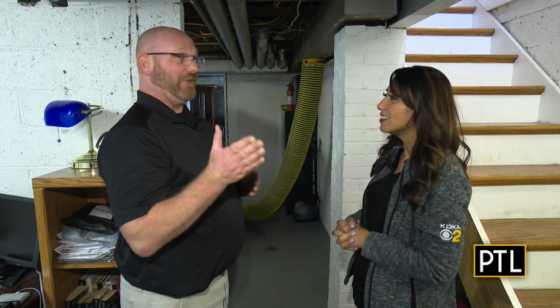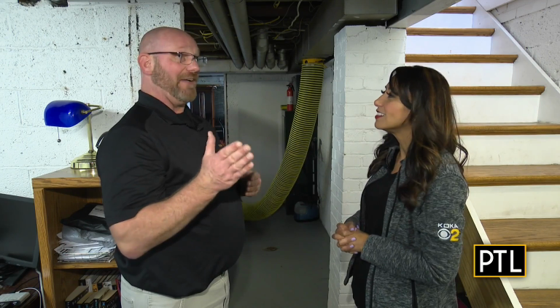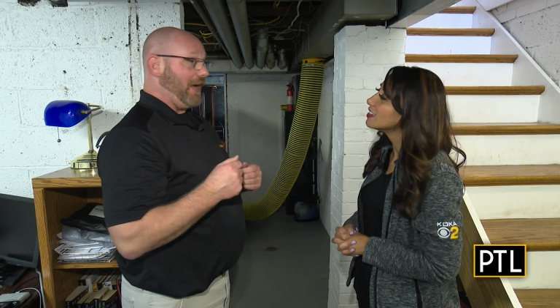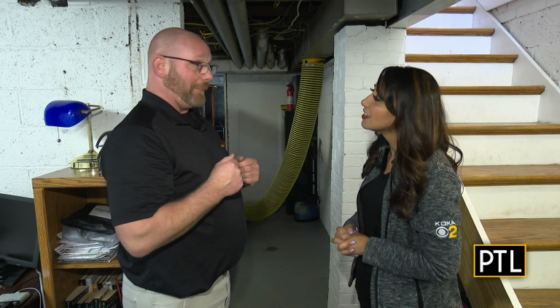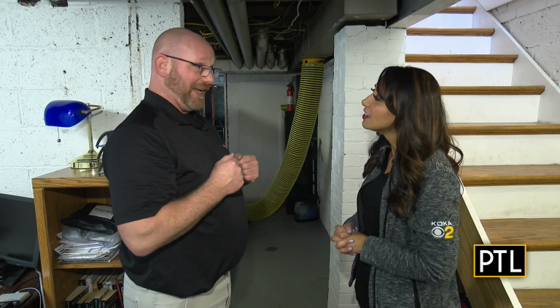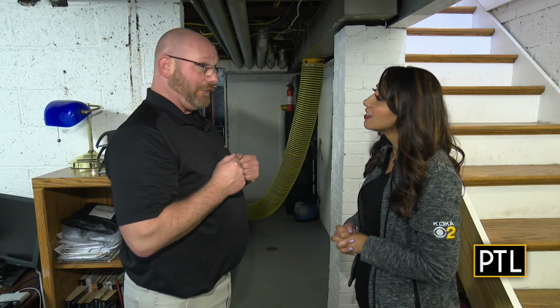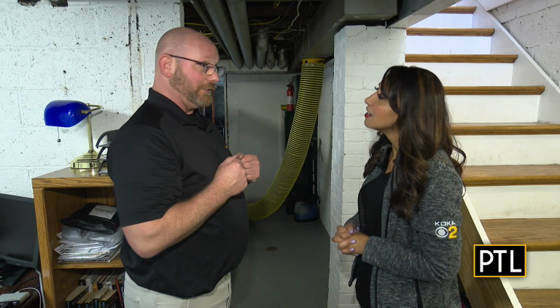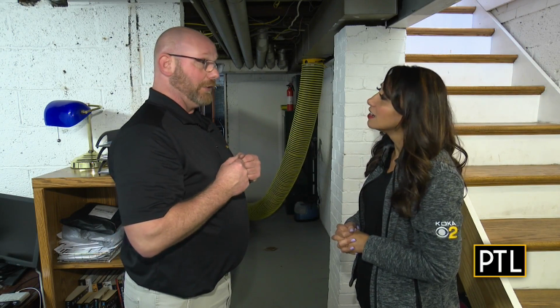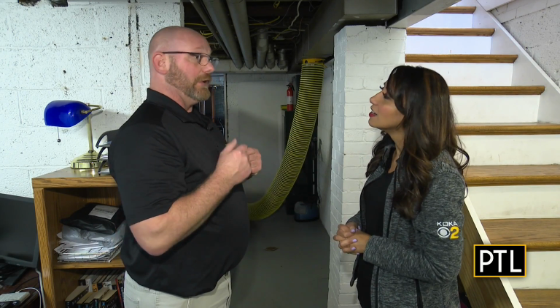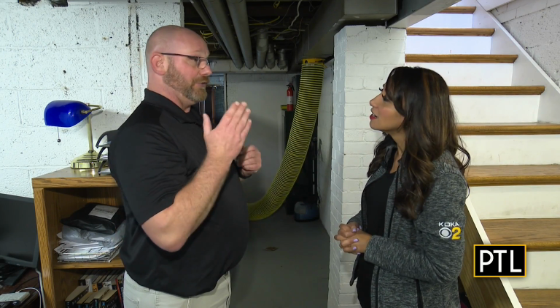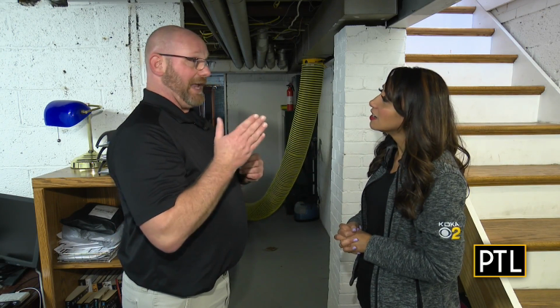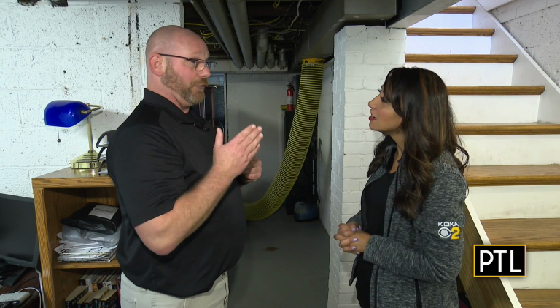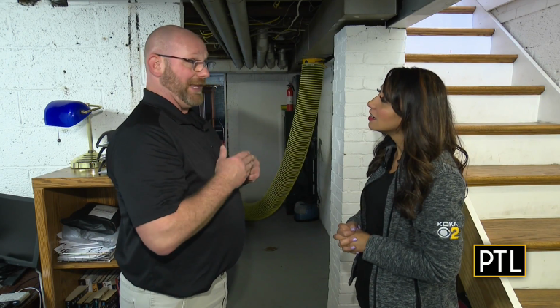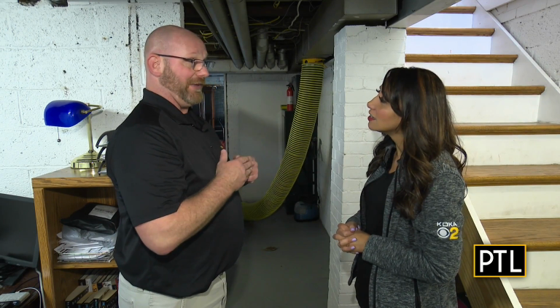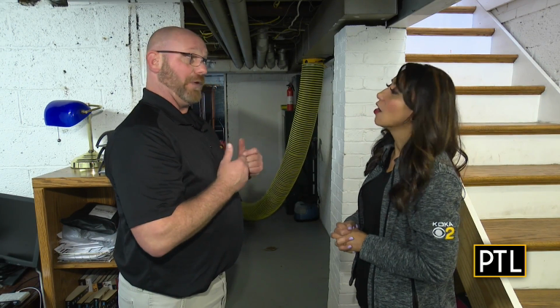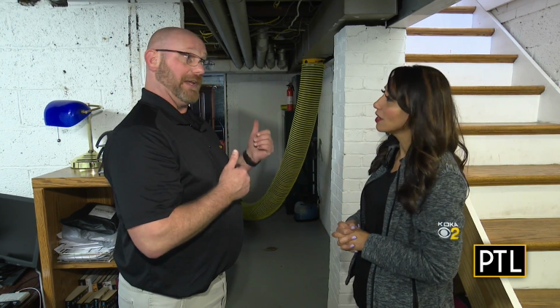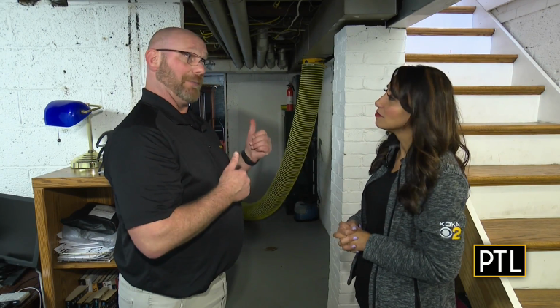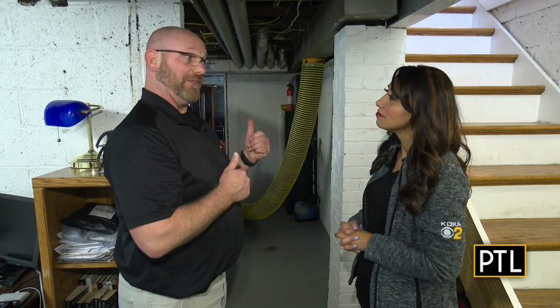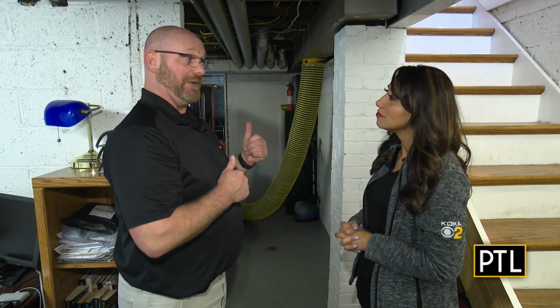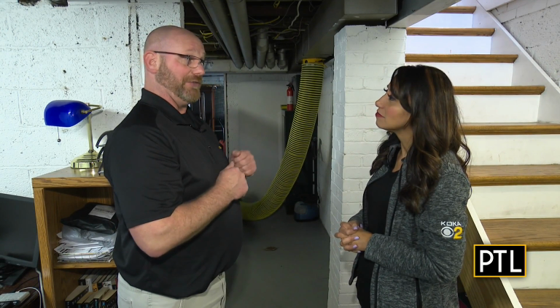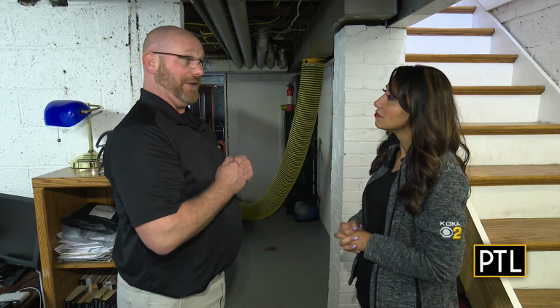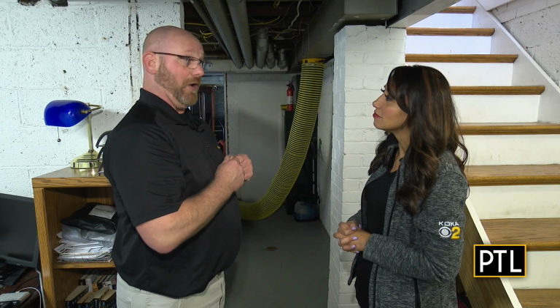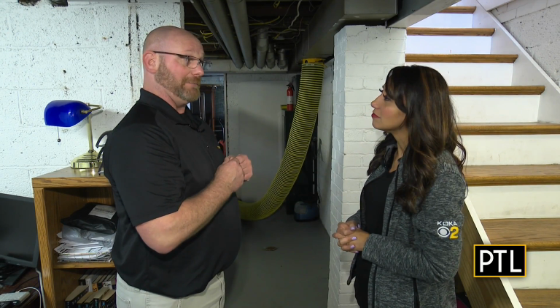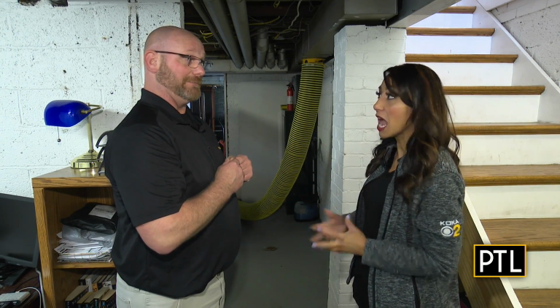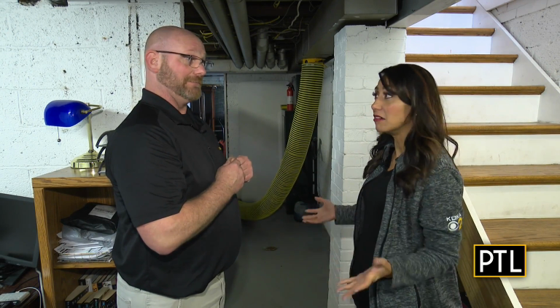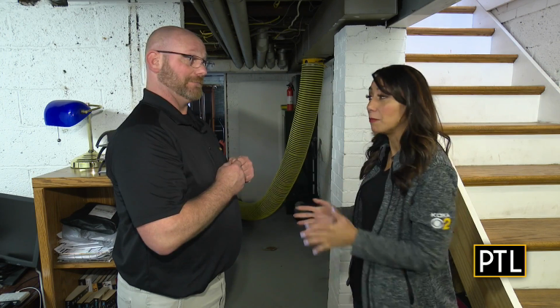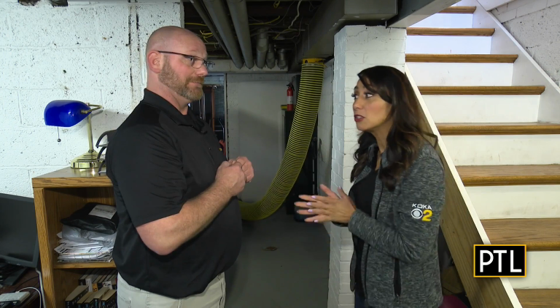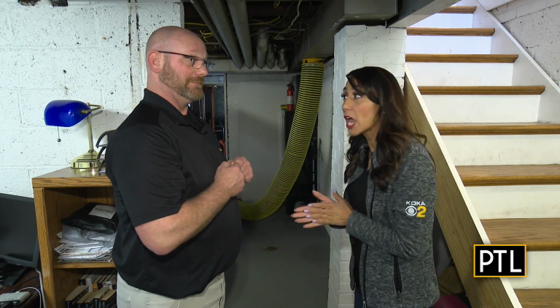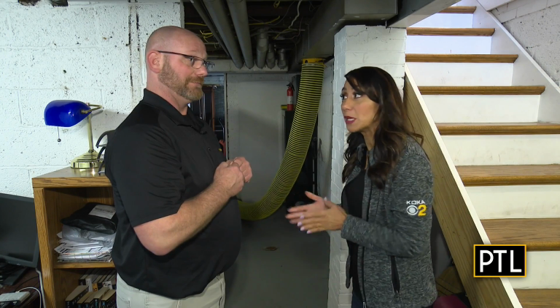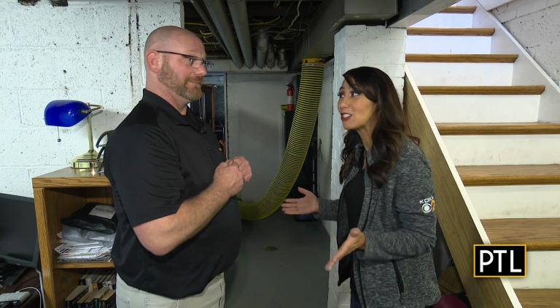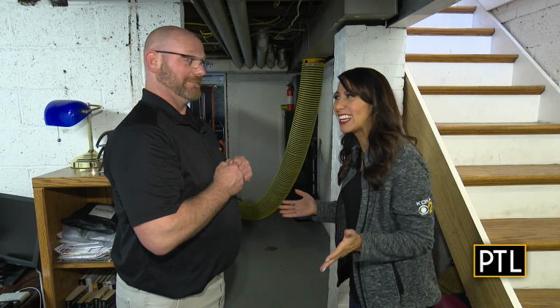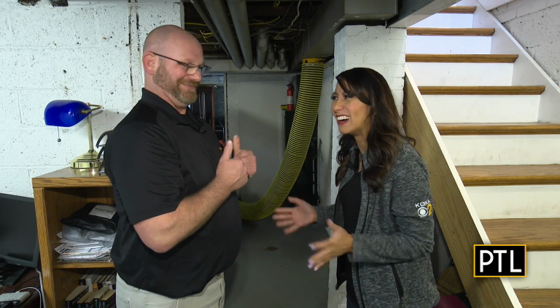We actually have Doug upstairs doing the actual cleaning. We can go upstairs and see what he's doing if you want. I'm a little scared, but let's check it out.